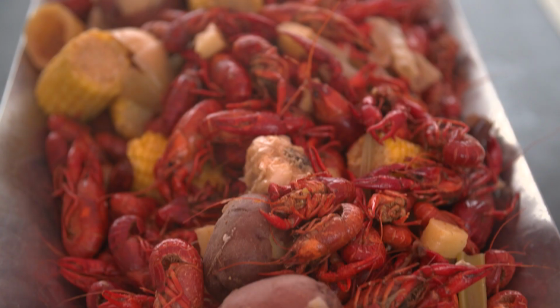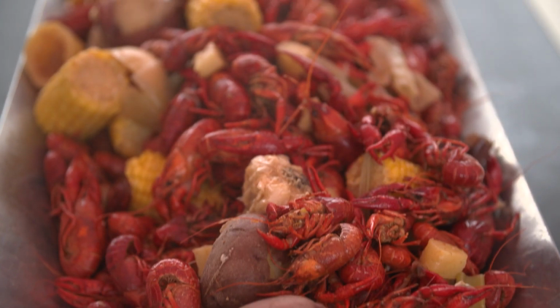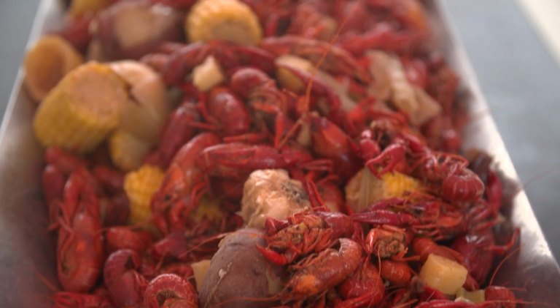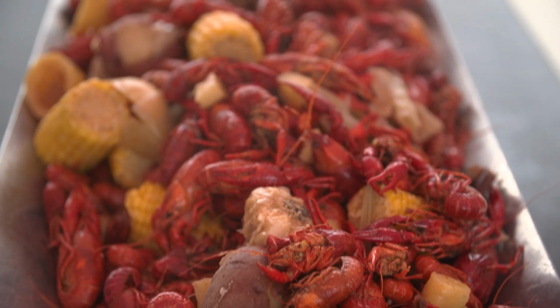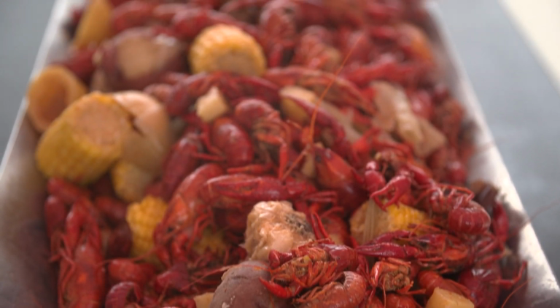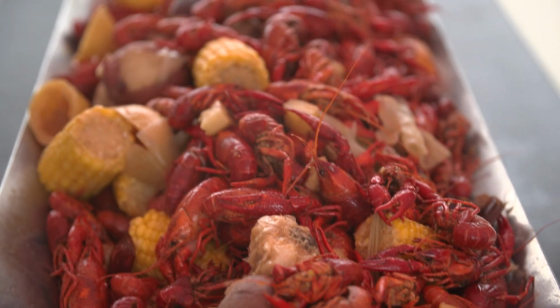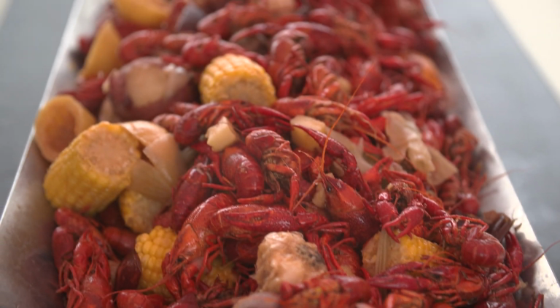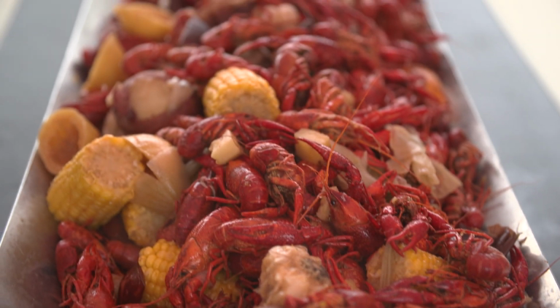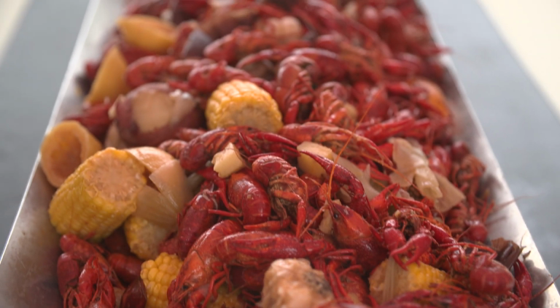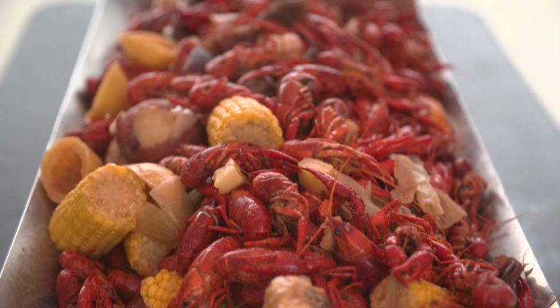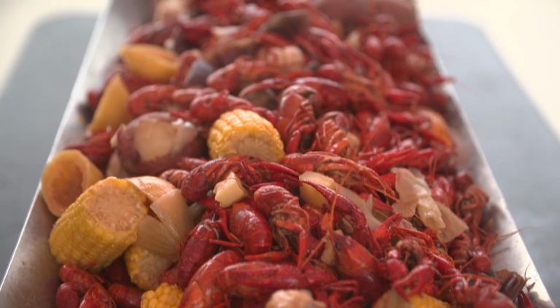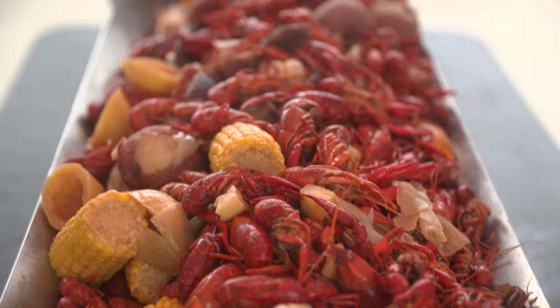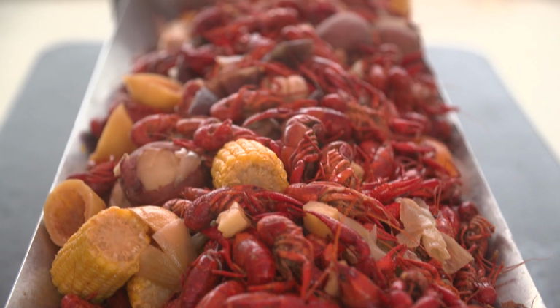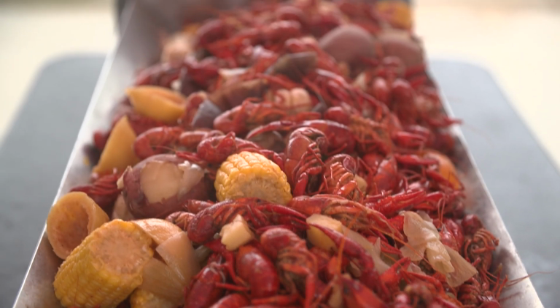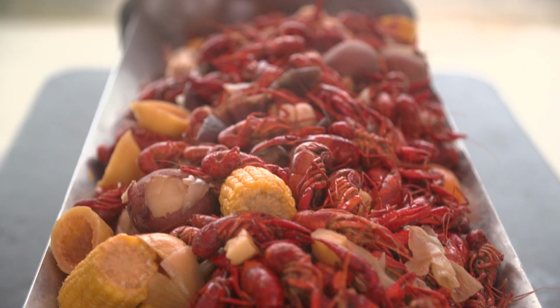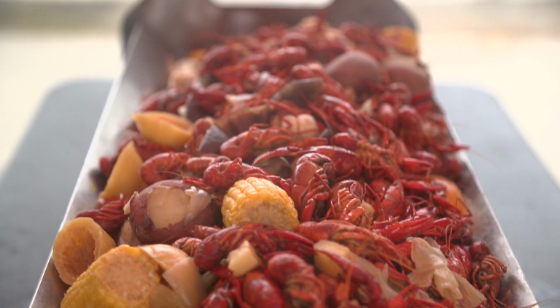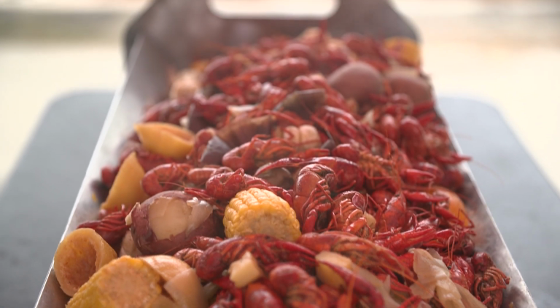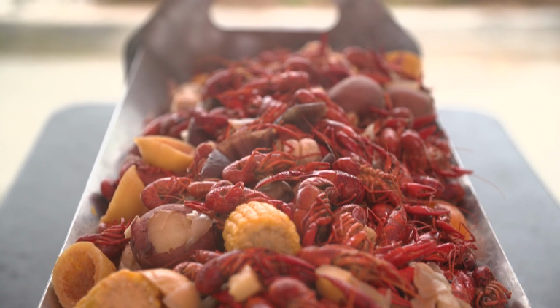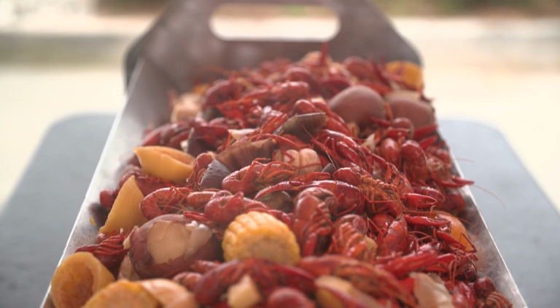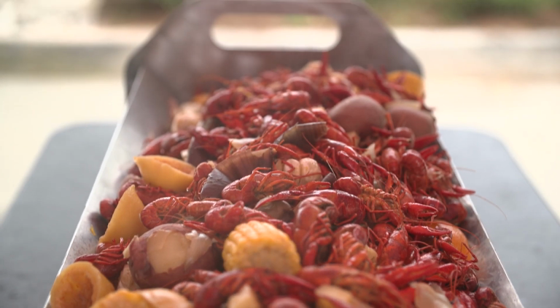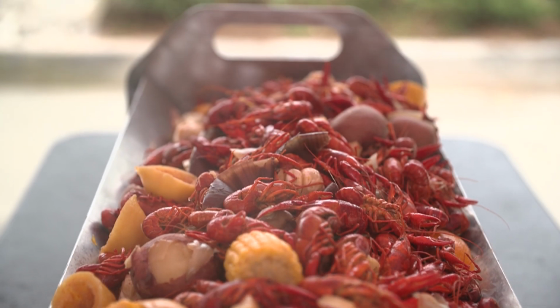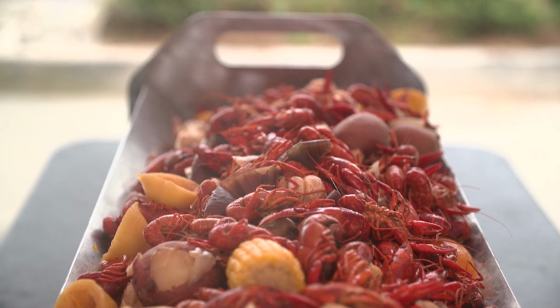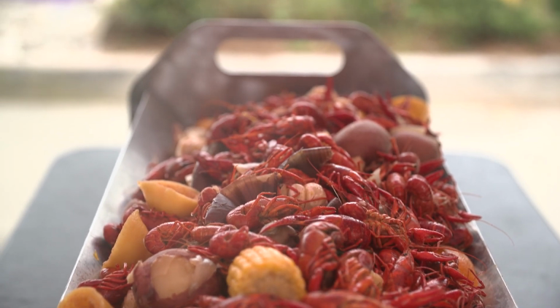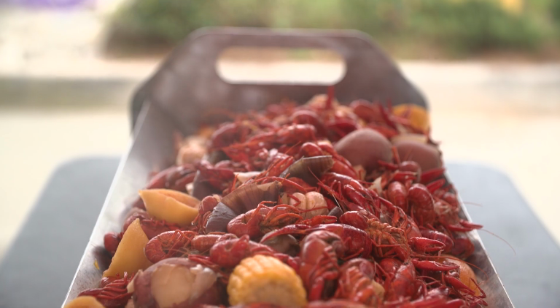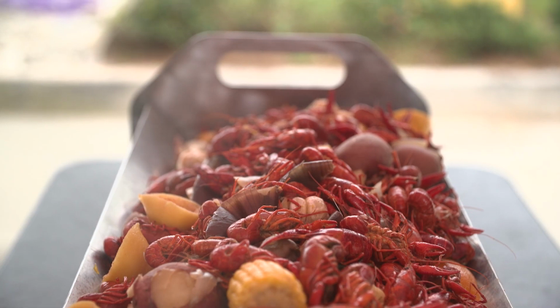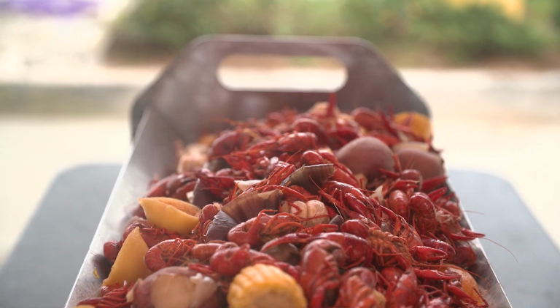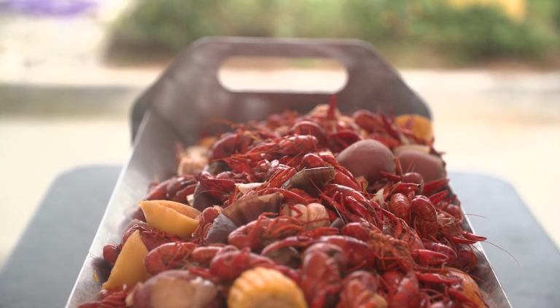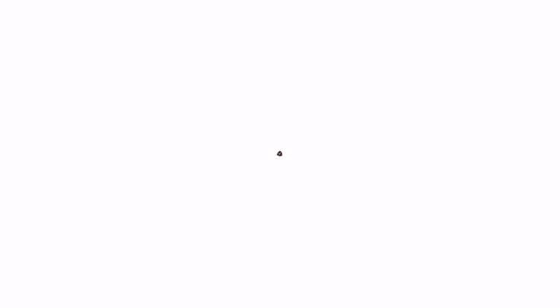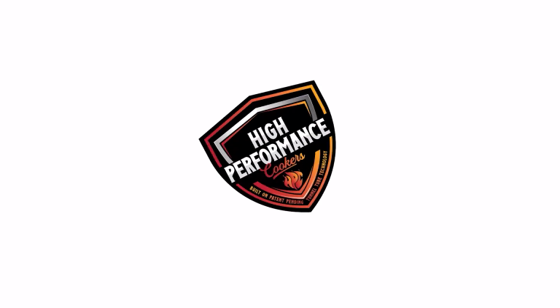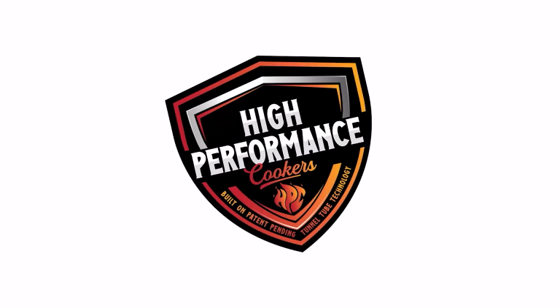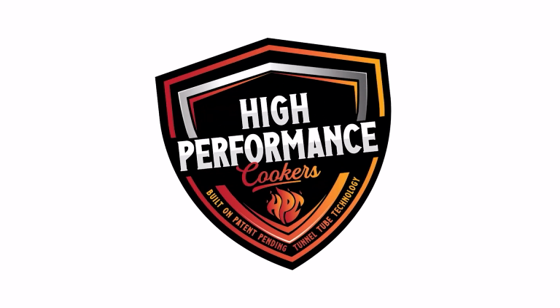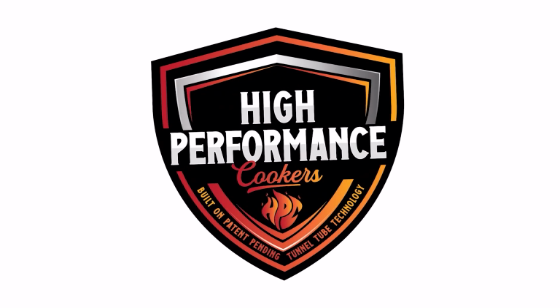Ensure your high-performance cooker works at its best by avoiding Vaporlock.